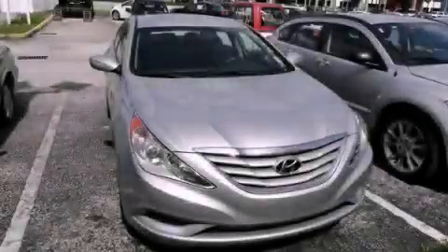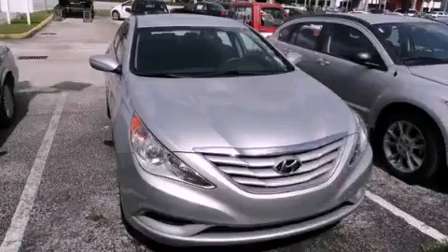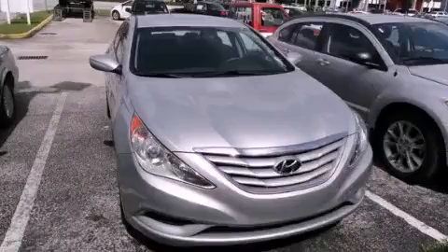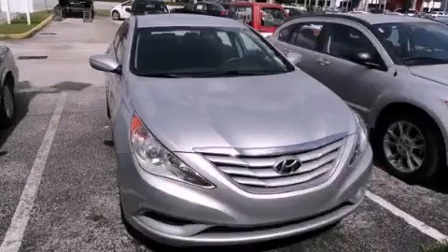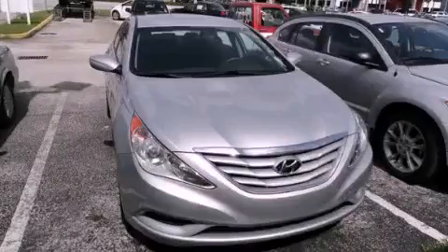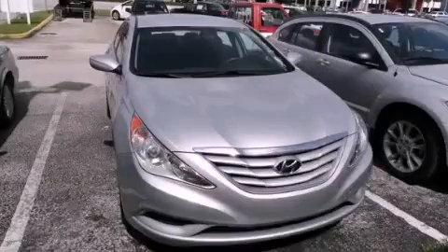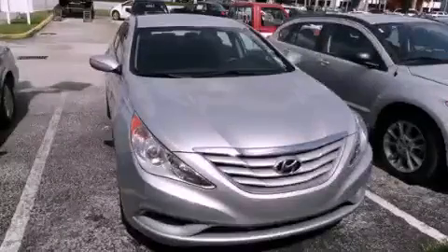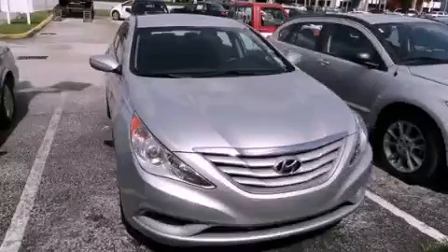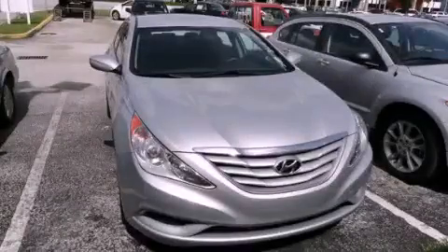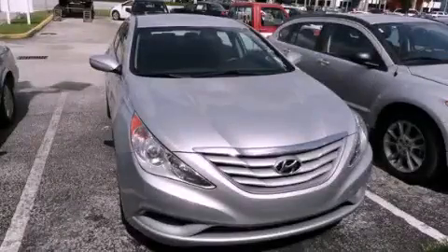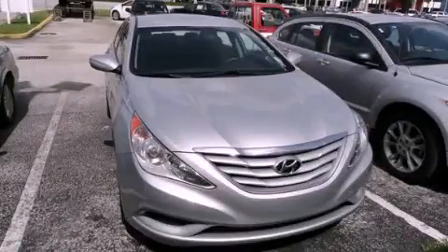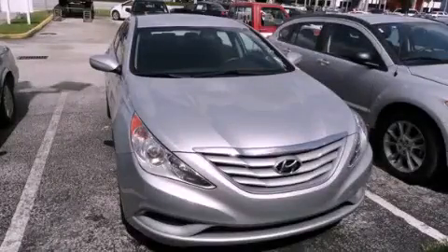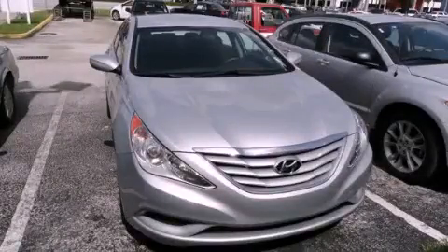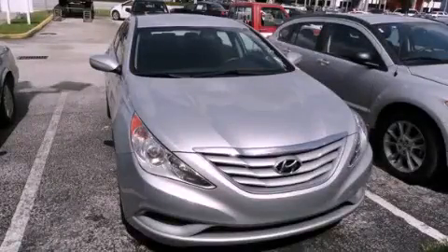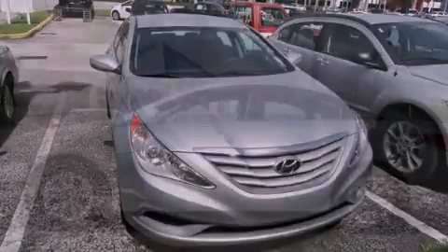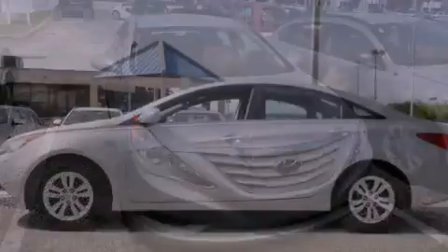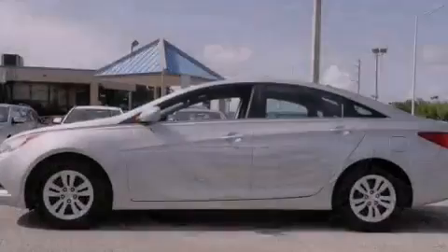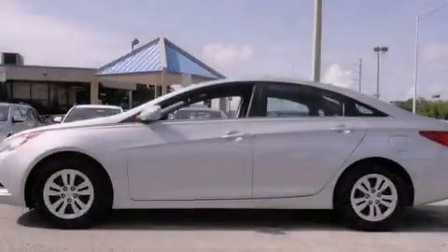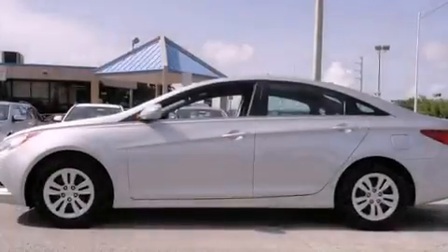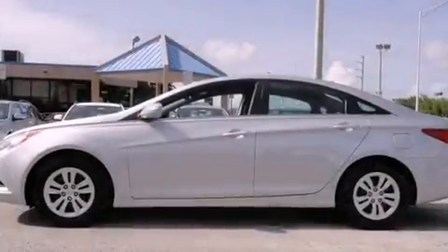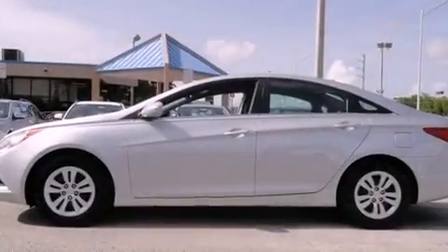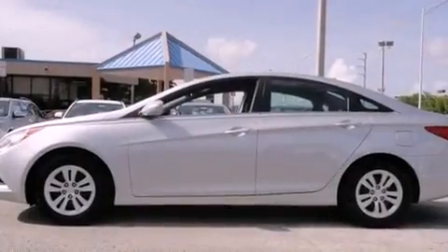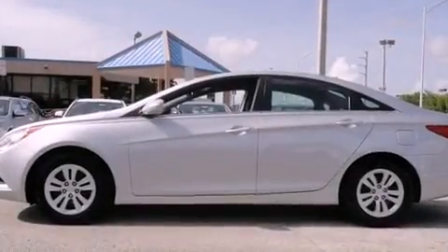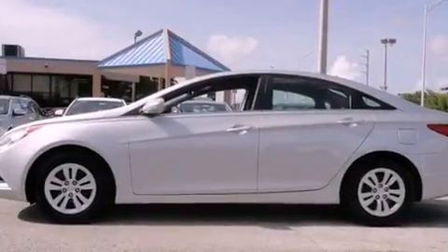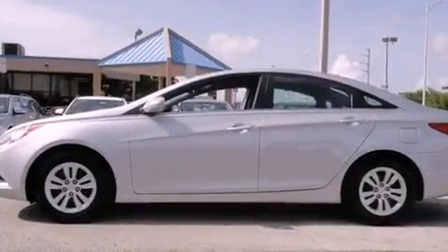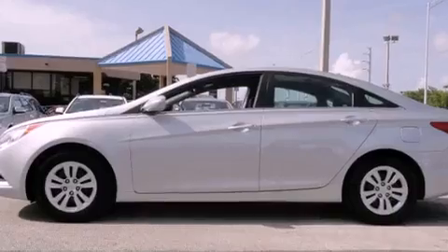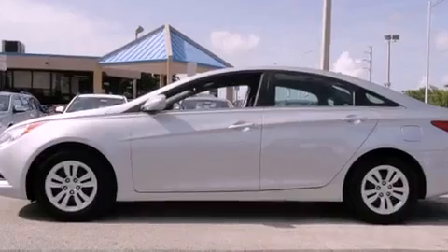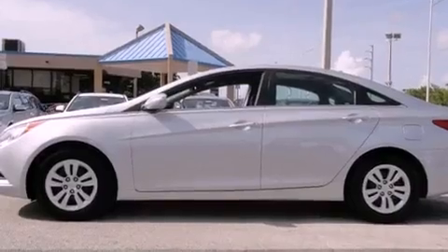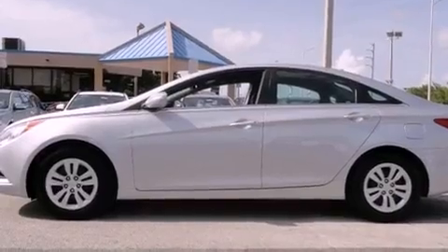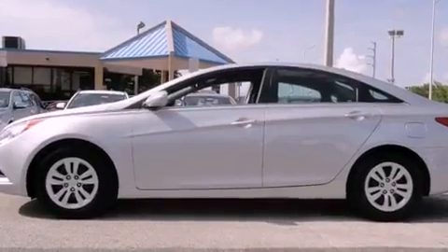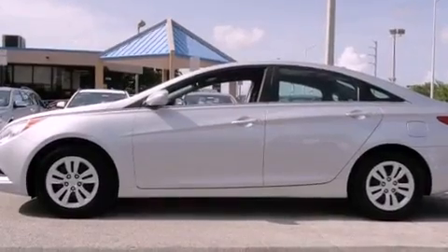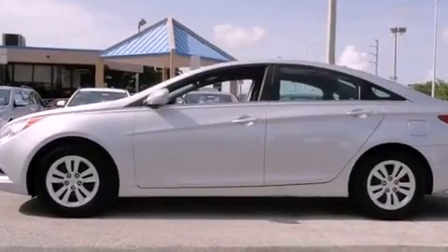This is a 2011 Hyundai Sonata. It has a four-cylinder engine and an automatic transmission.